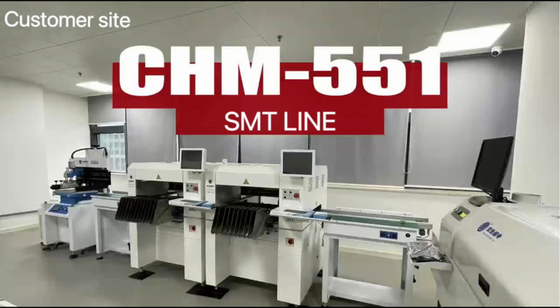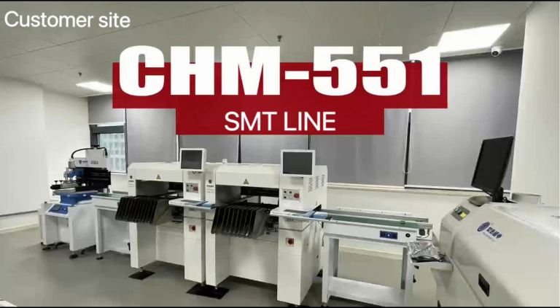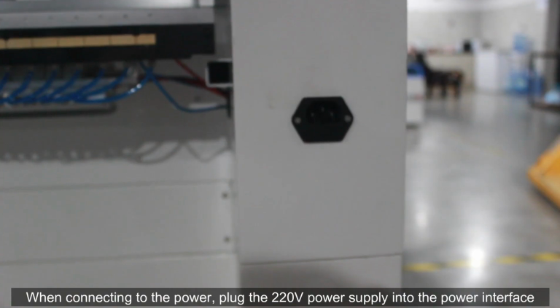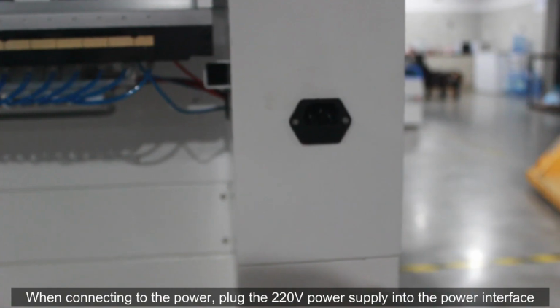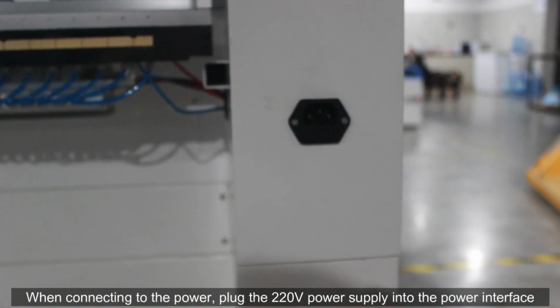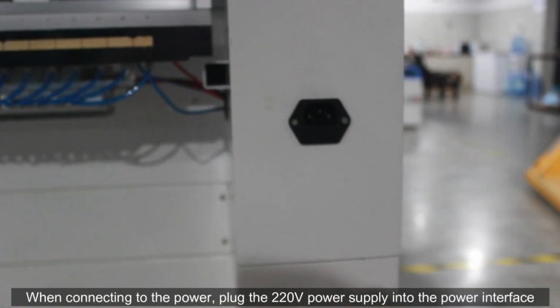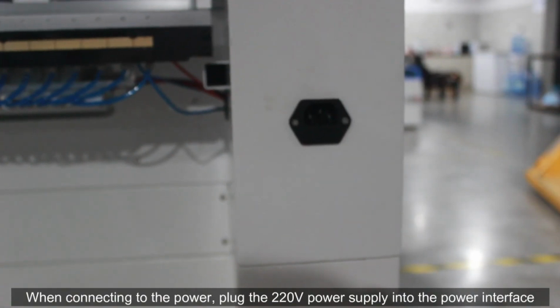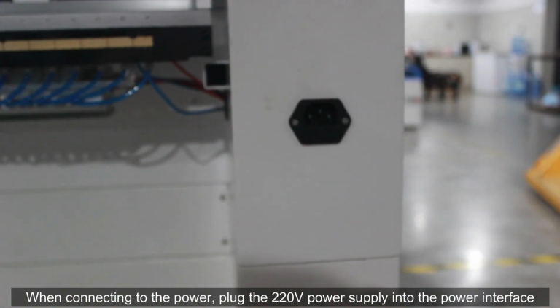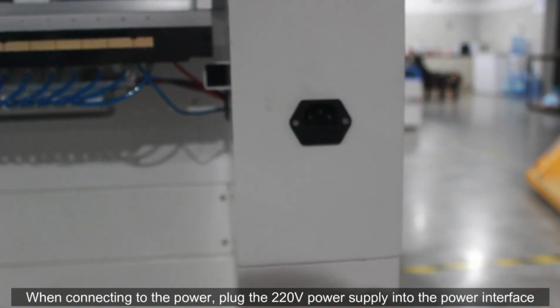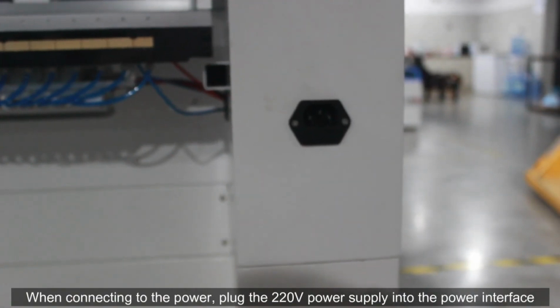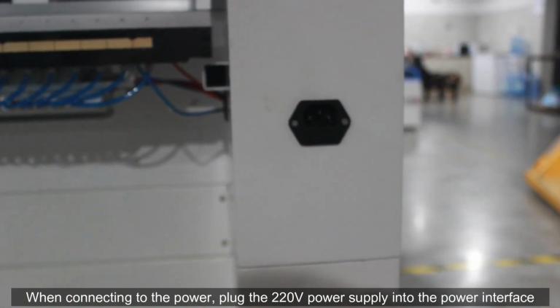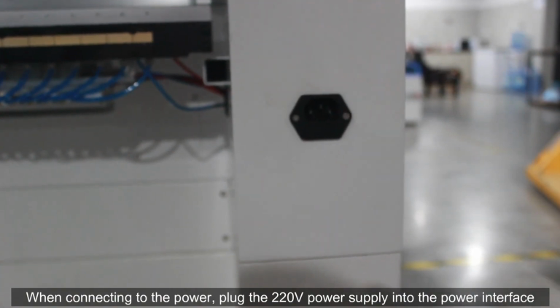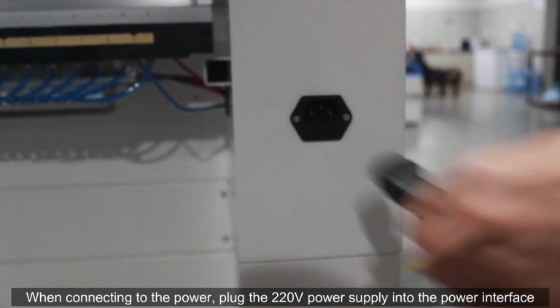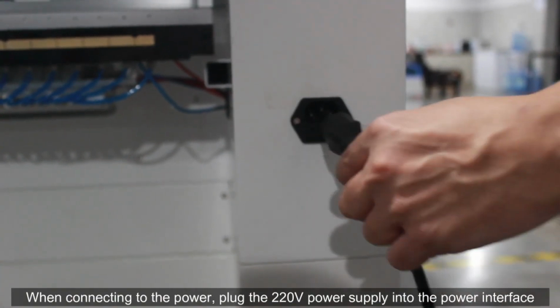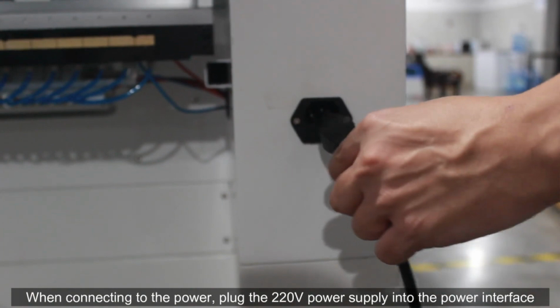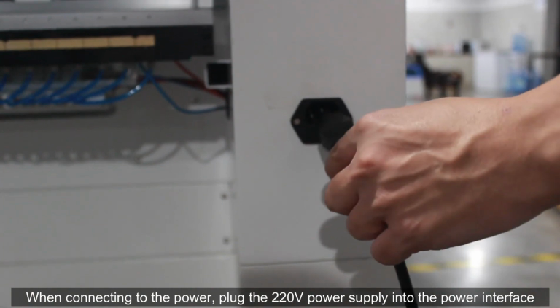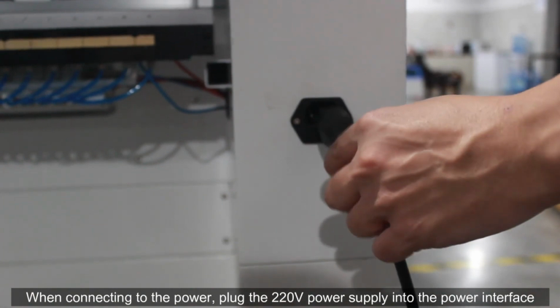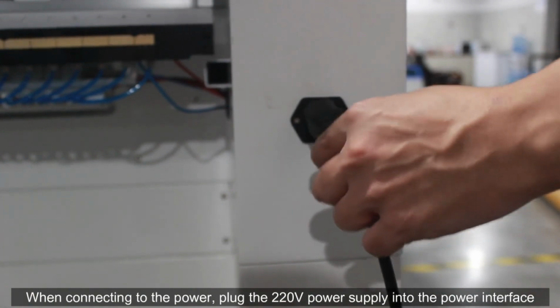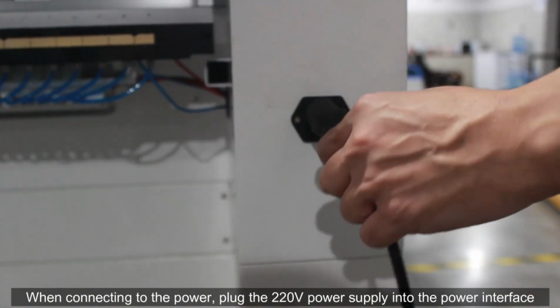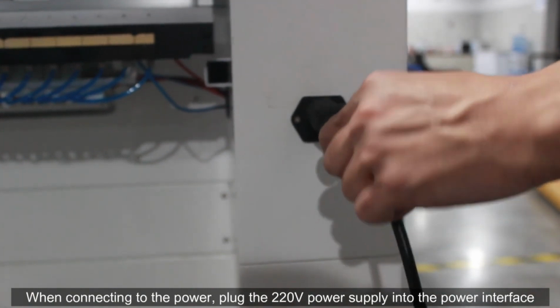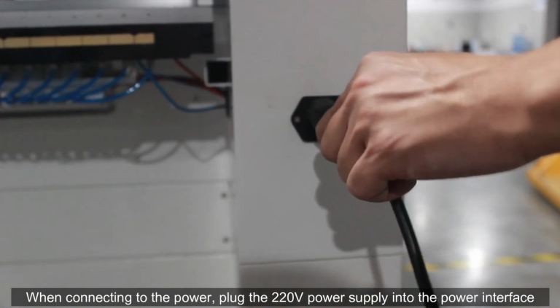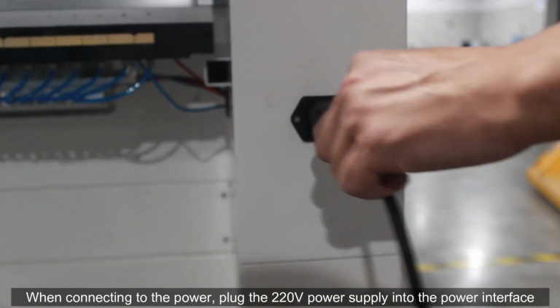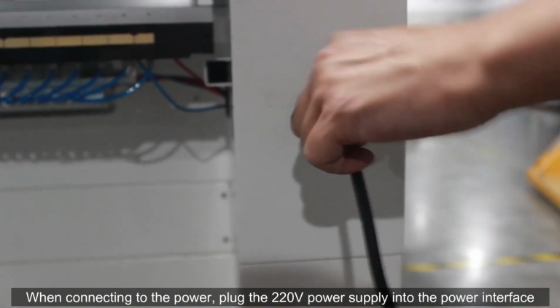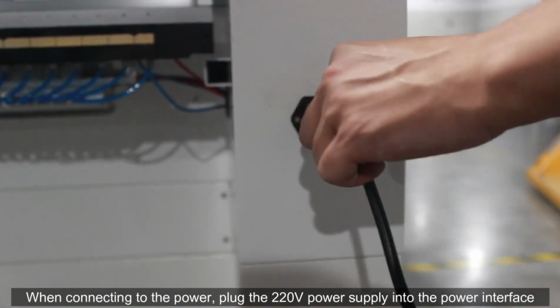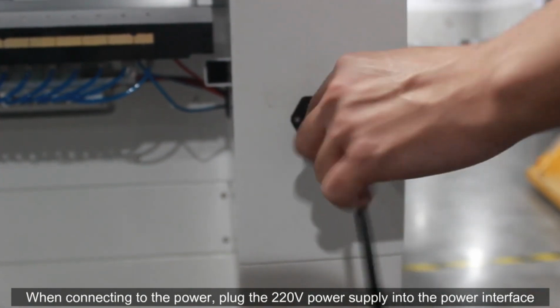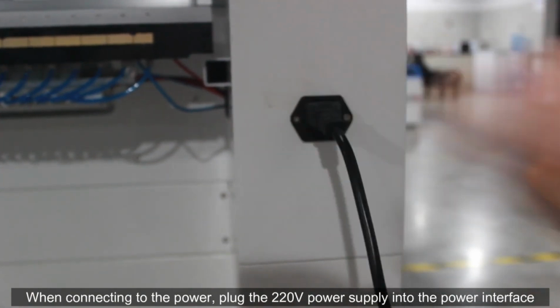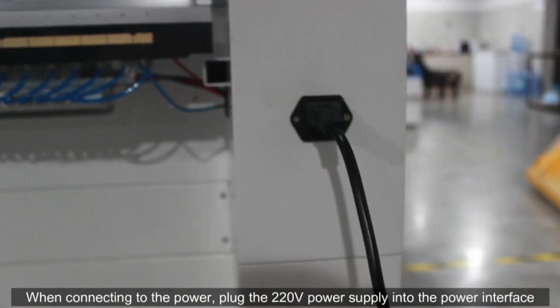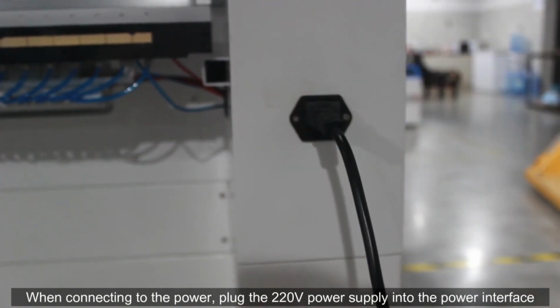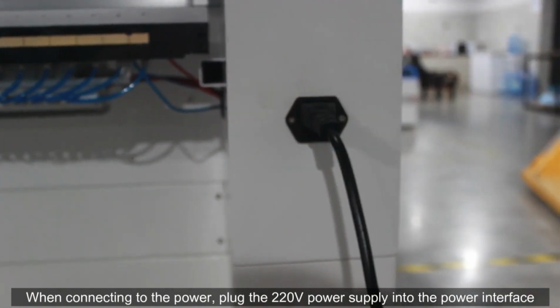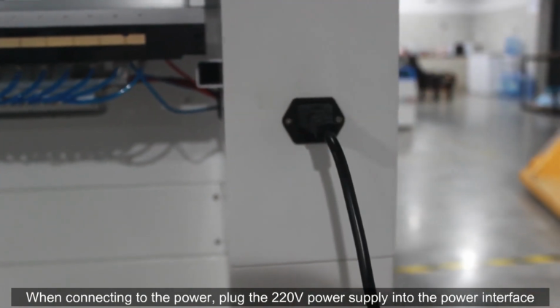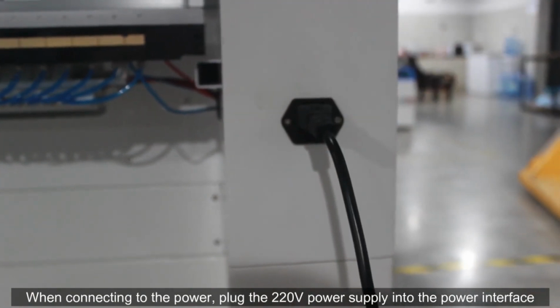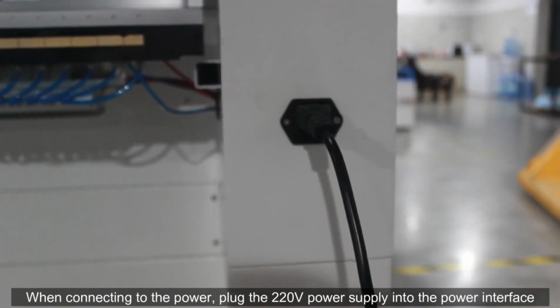When connecting to the power, plug the 220V power supply into the power interface.